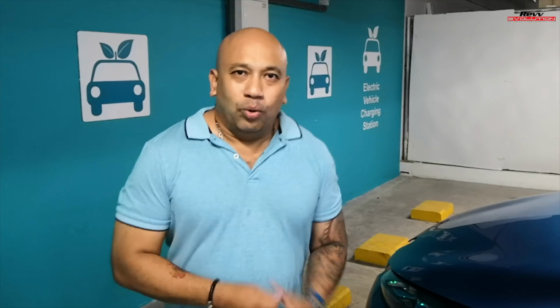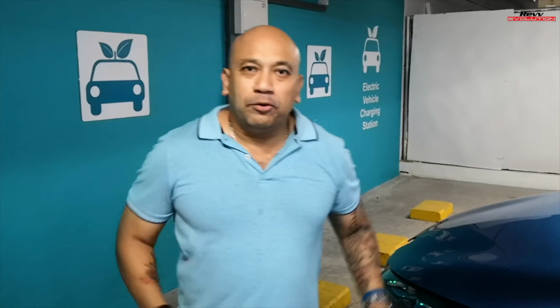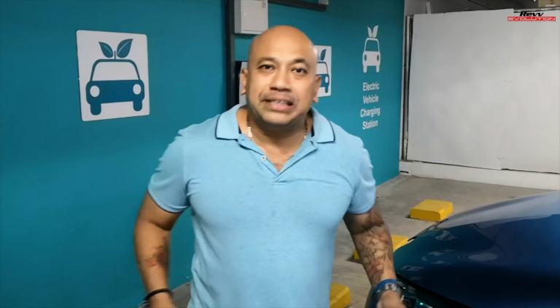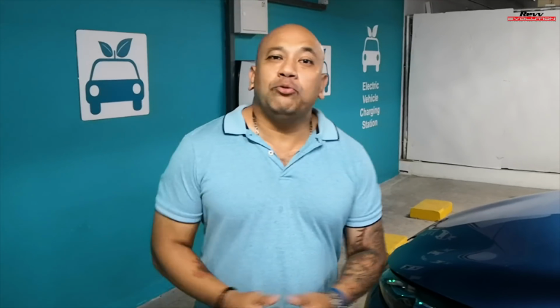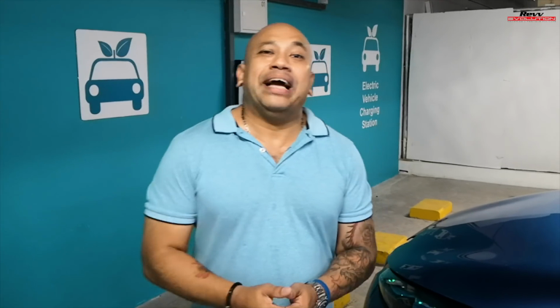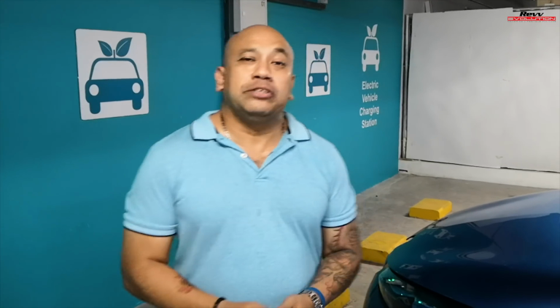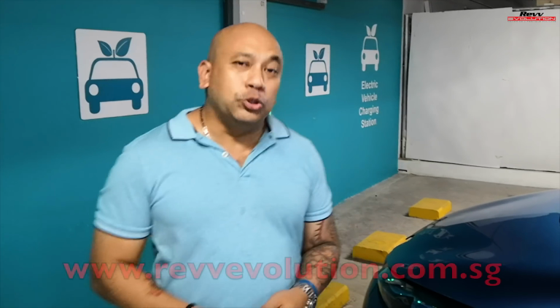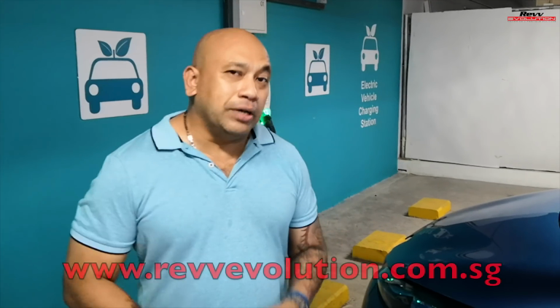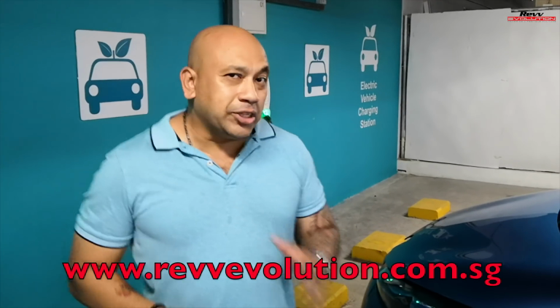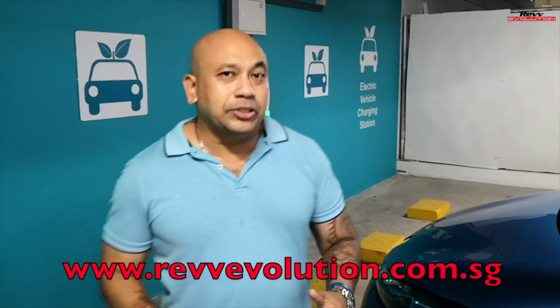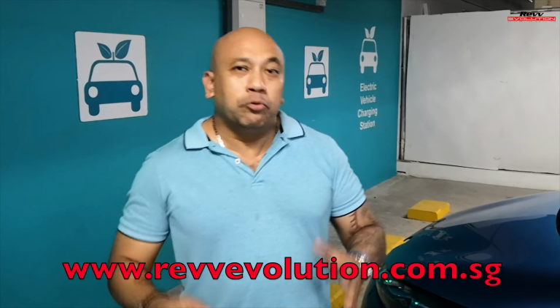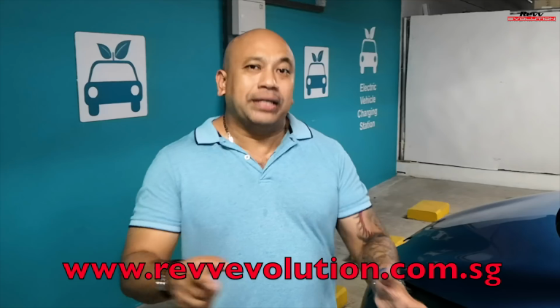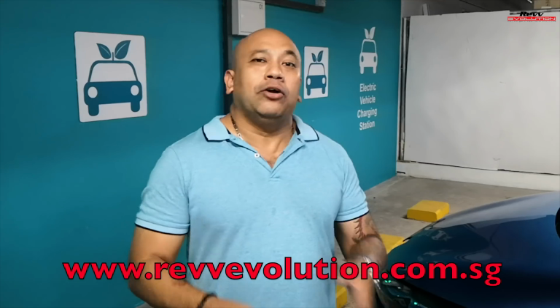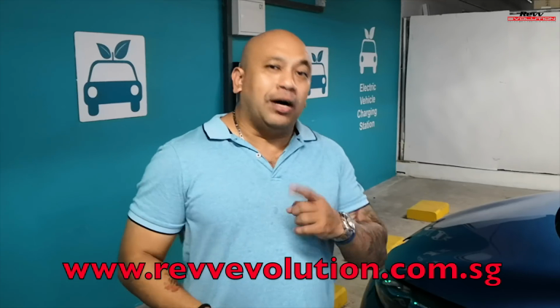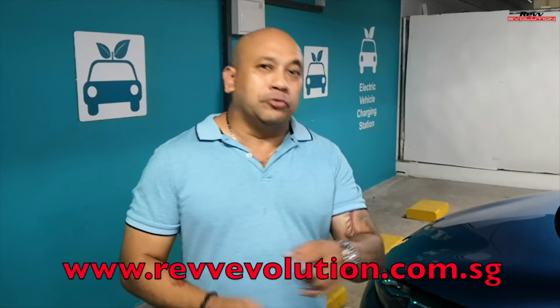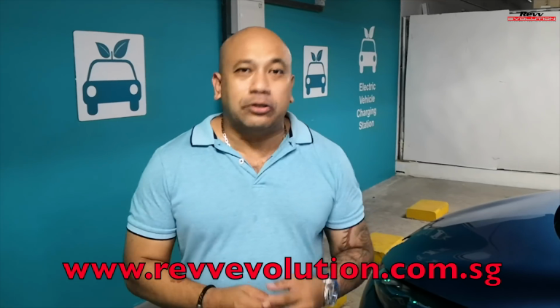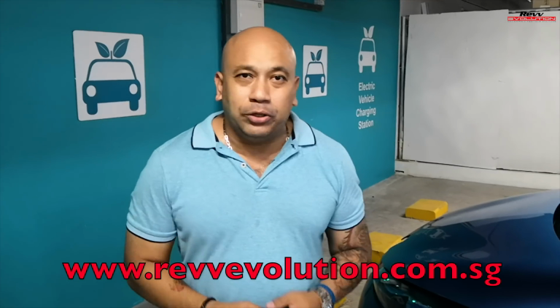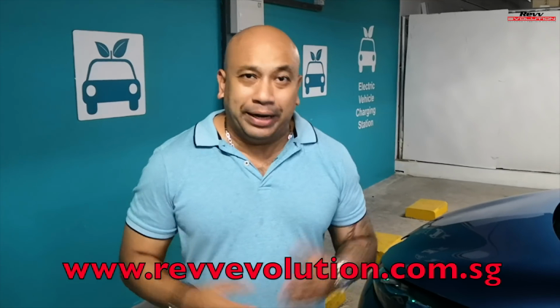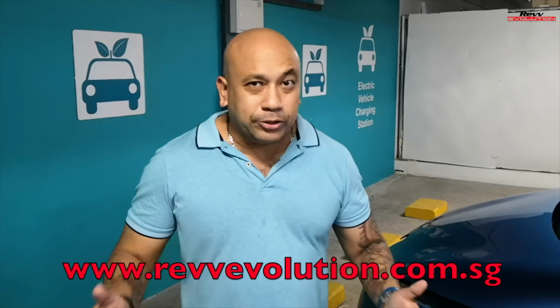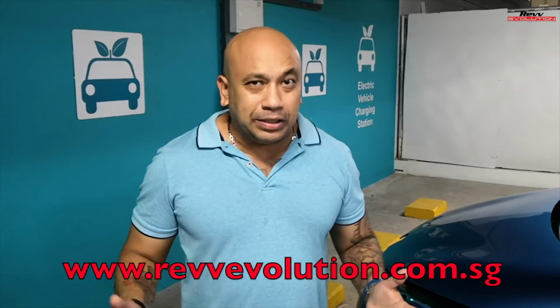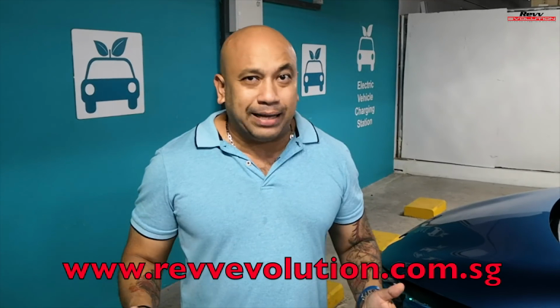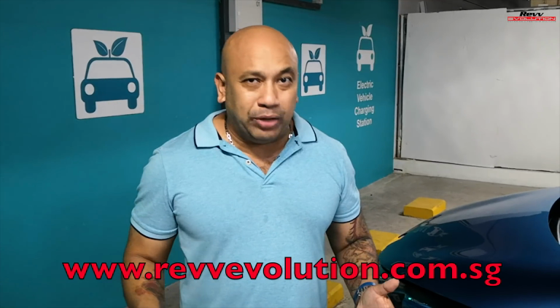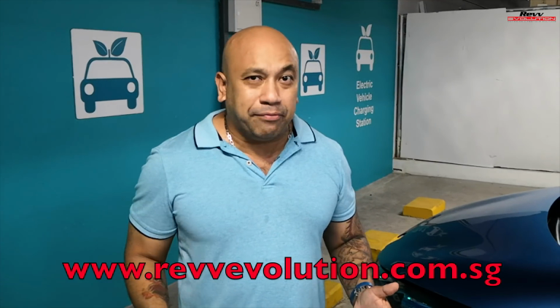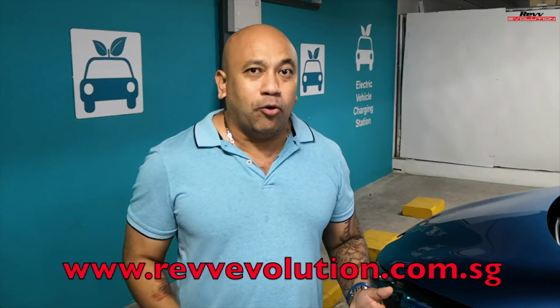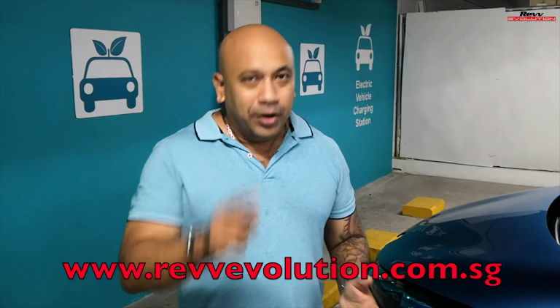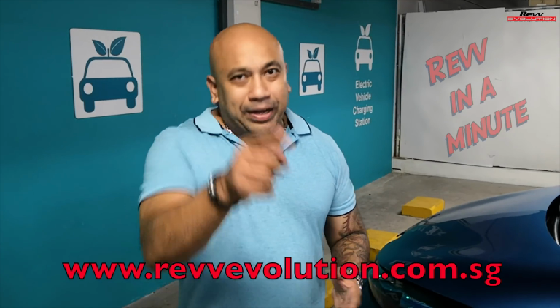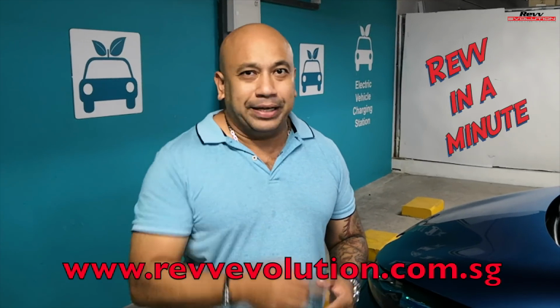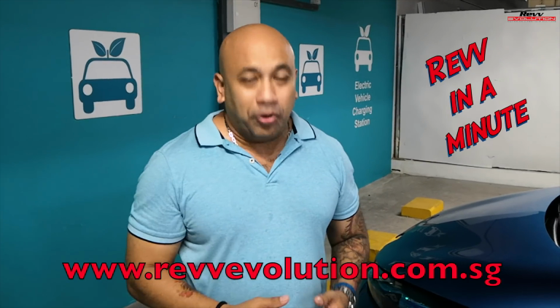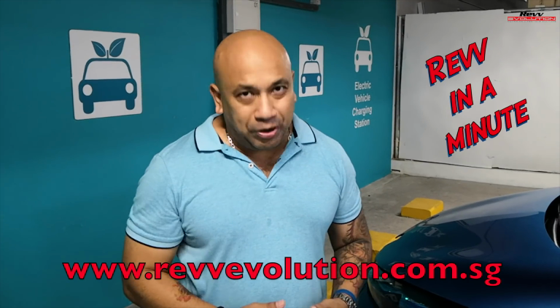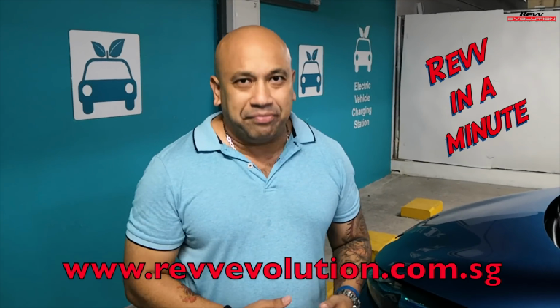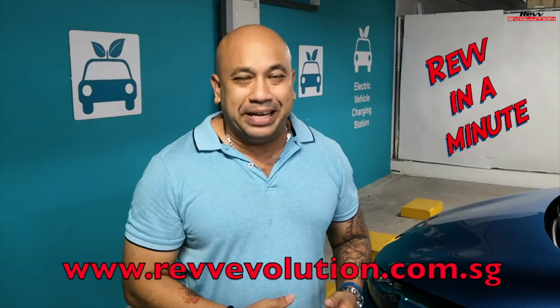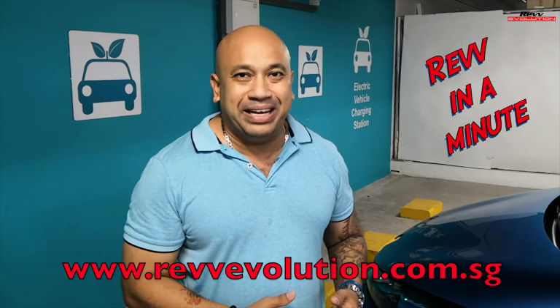Well folks, that's how we actually do the charging right here on the Renault Zoe, and that's all the time we have for right here on Rev In A Minute.